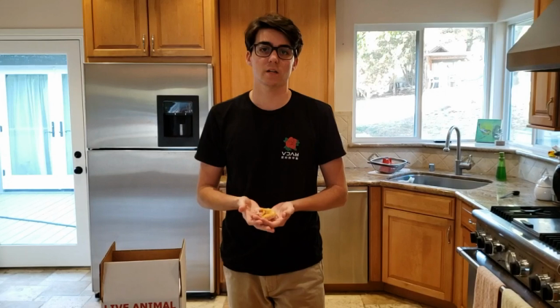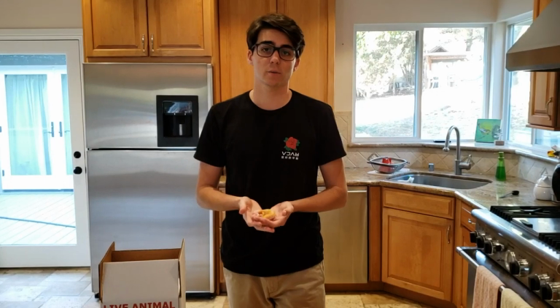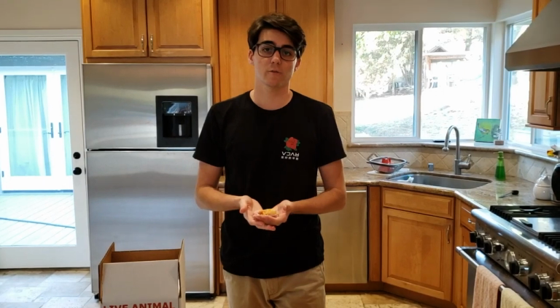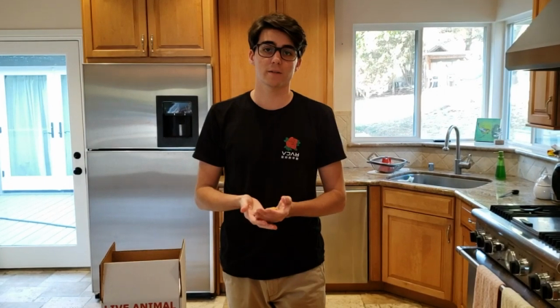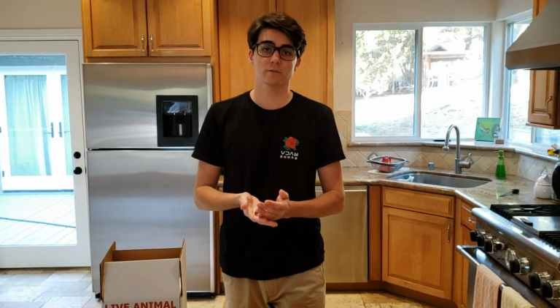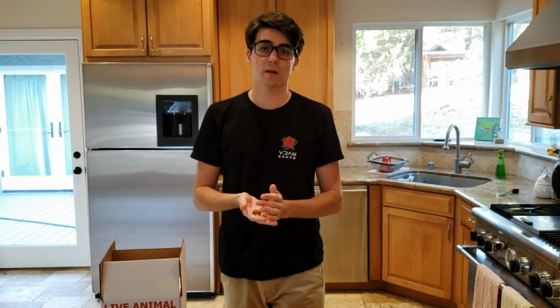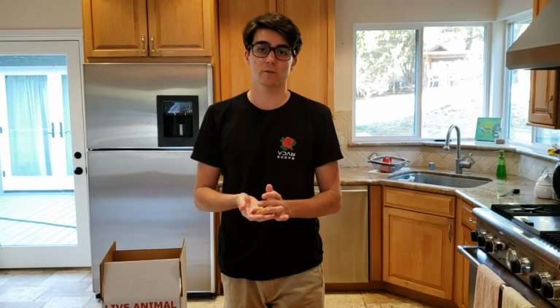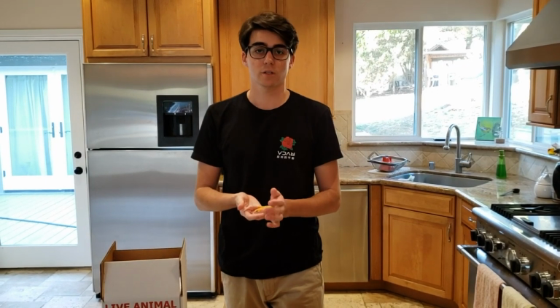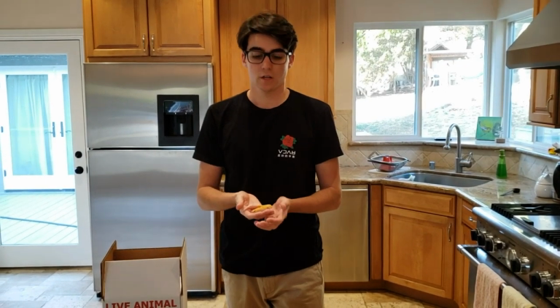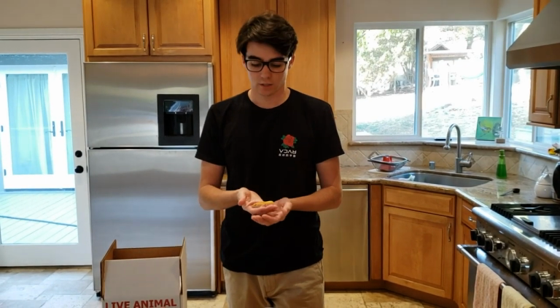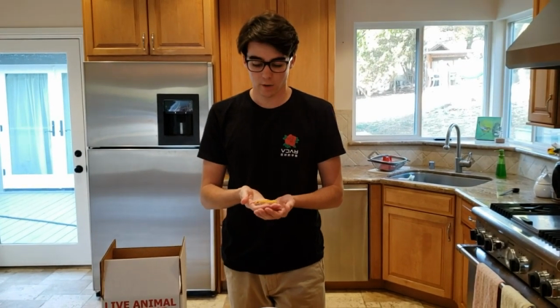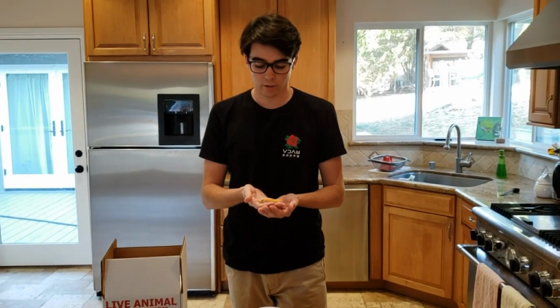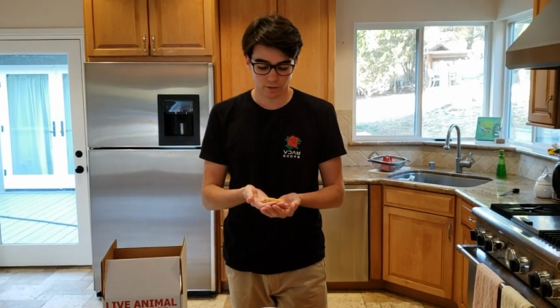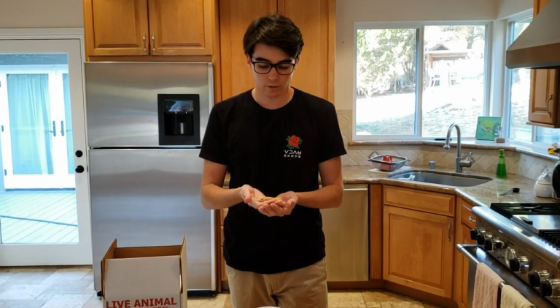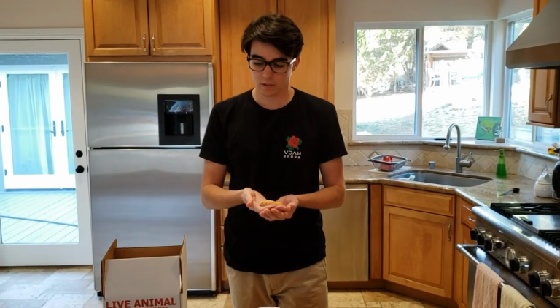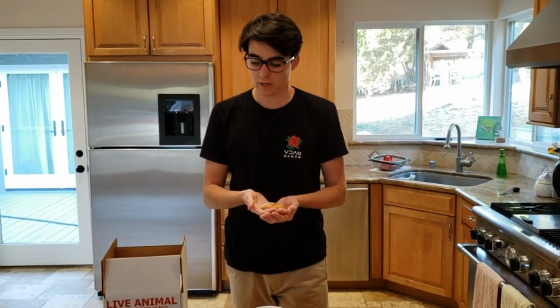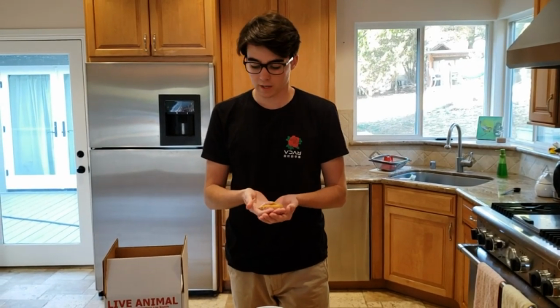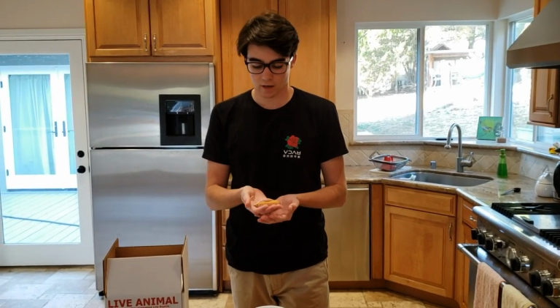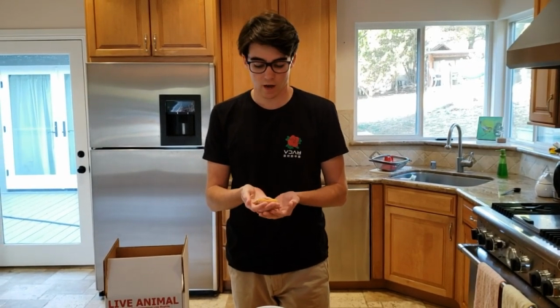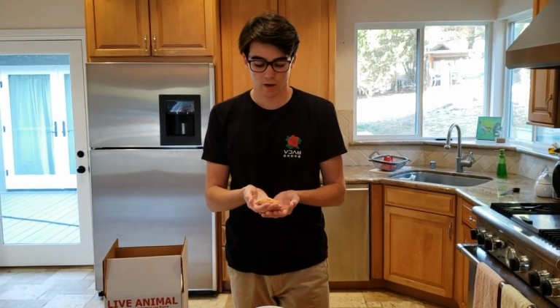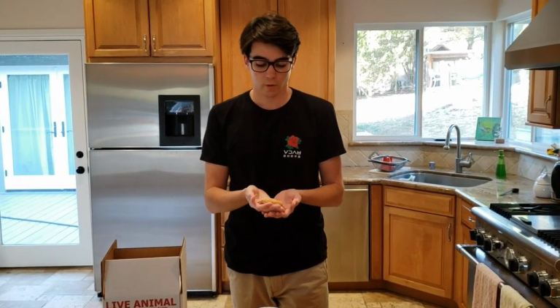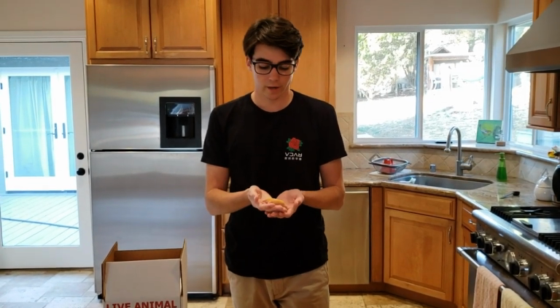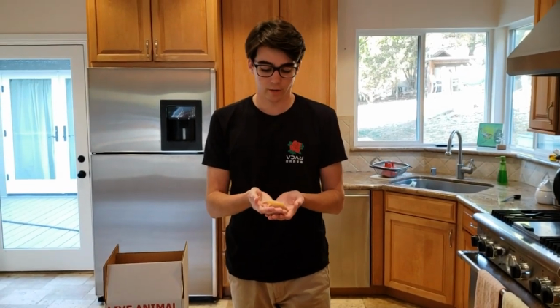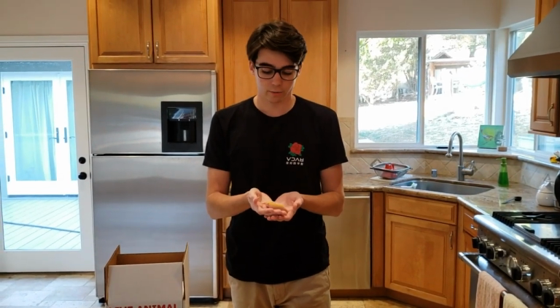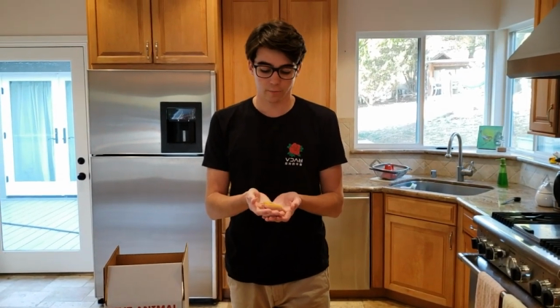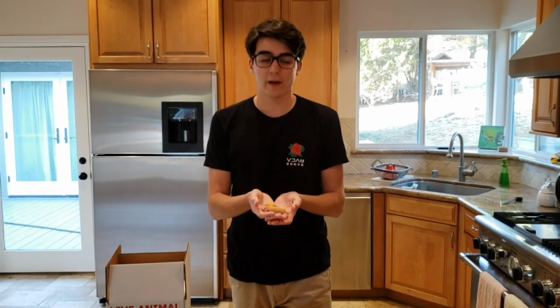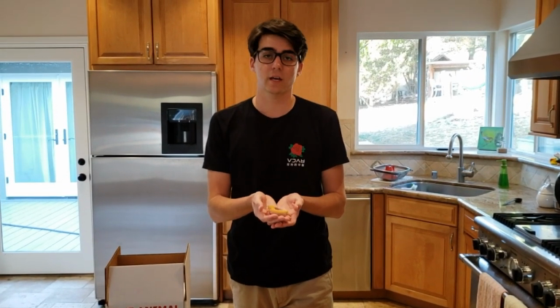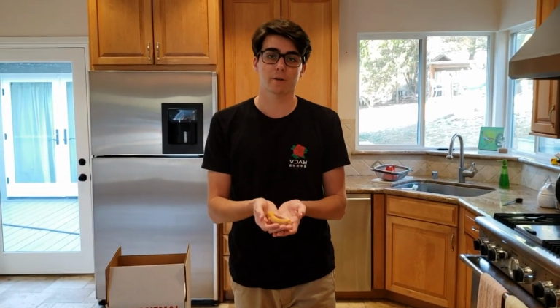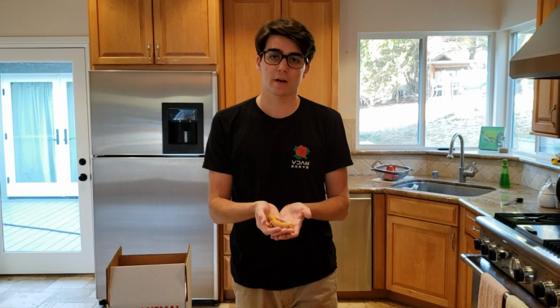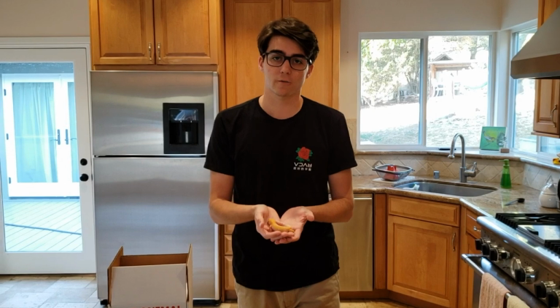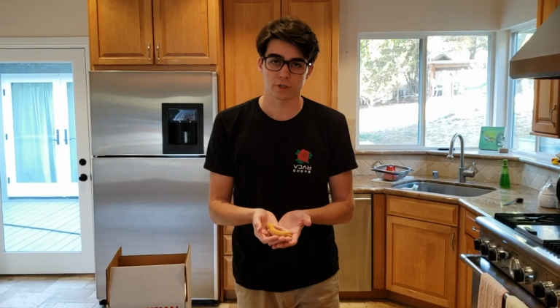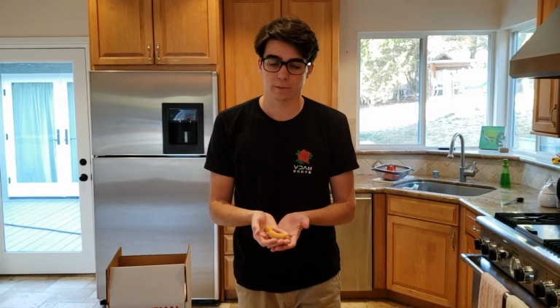Enzo here from Enzo's Geckos. Today I wanted to show you what it's like when I go through packing up a gecko for shipping.